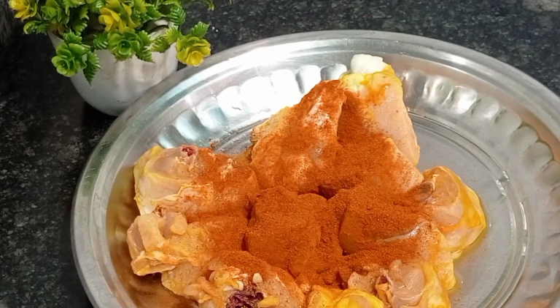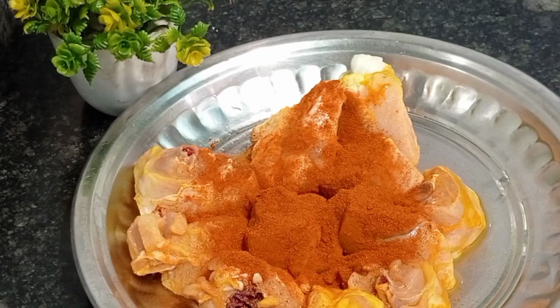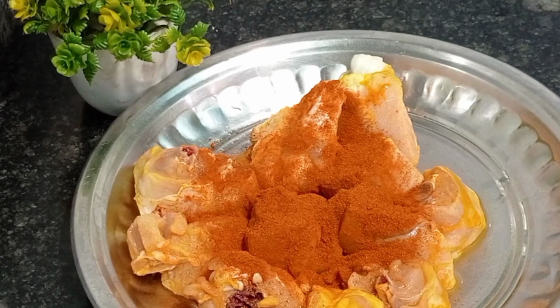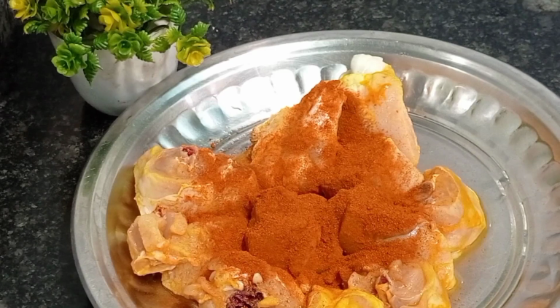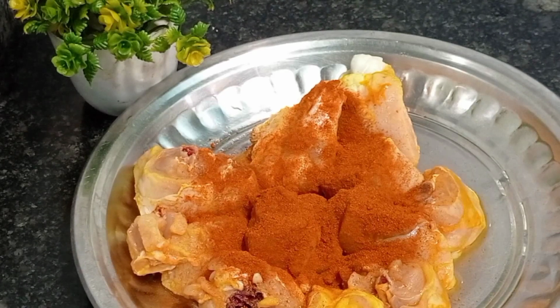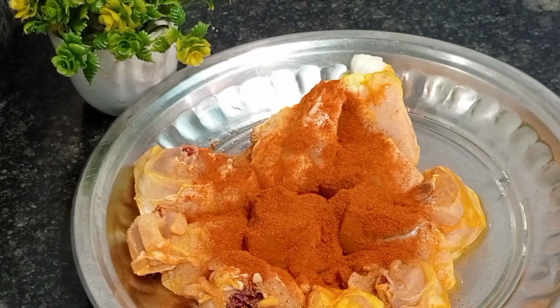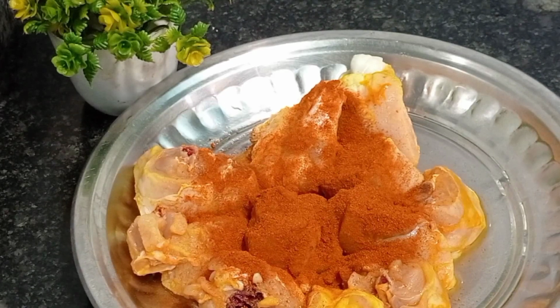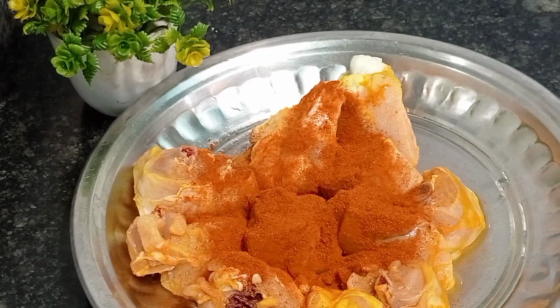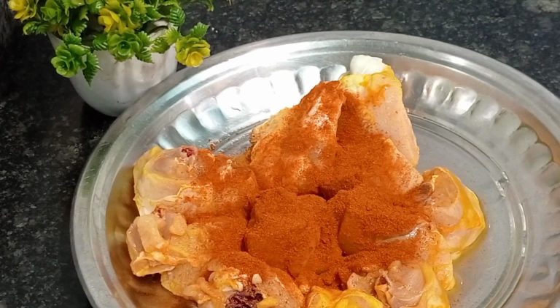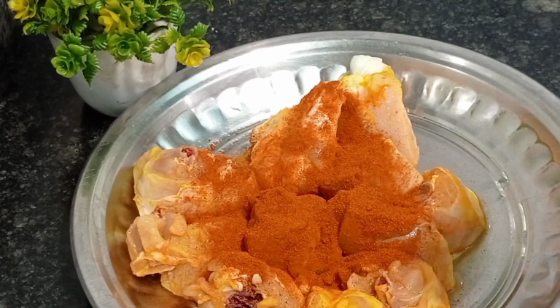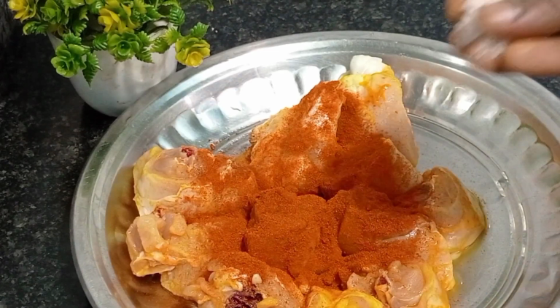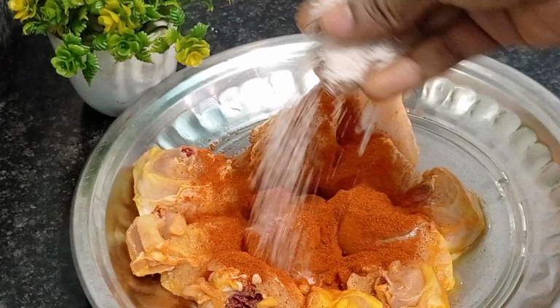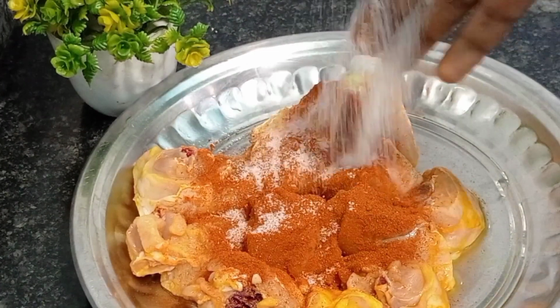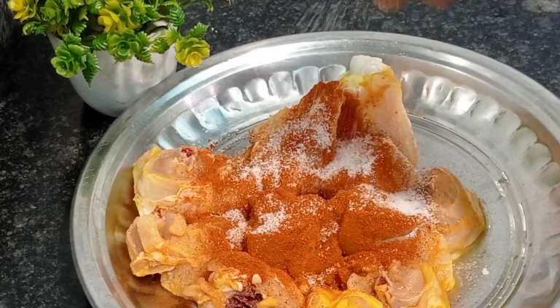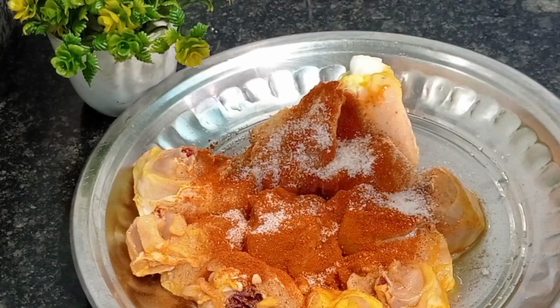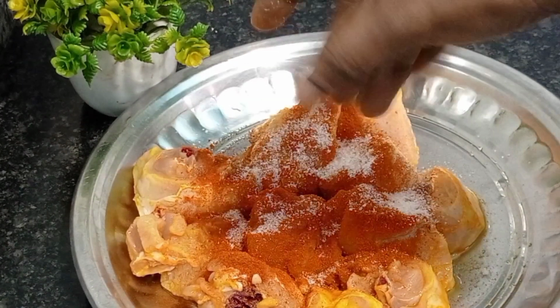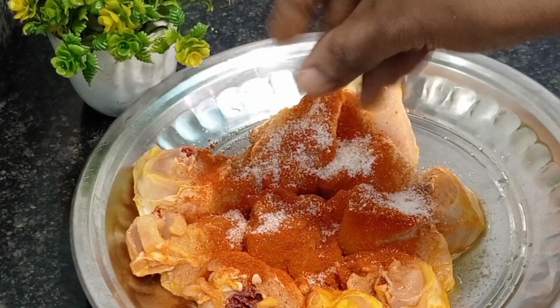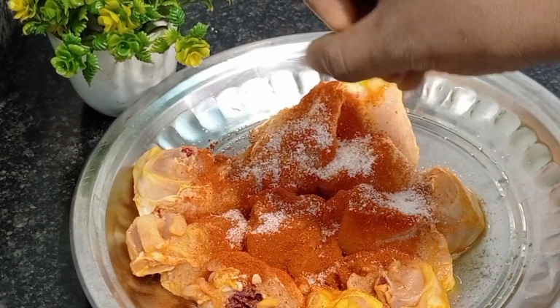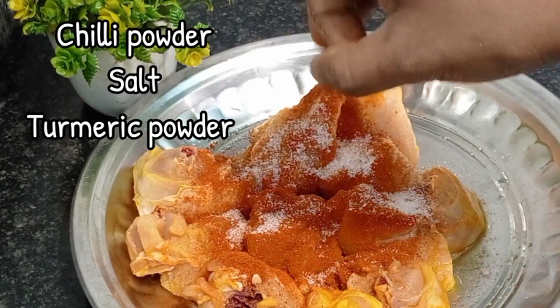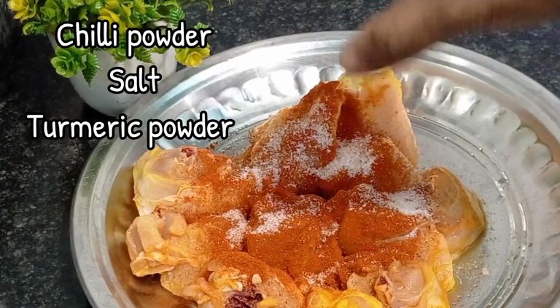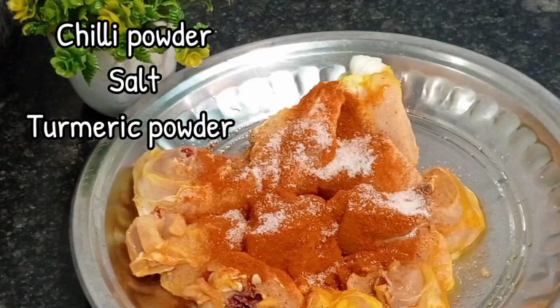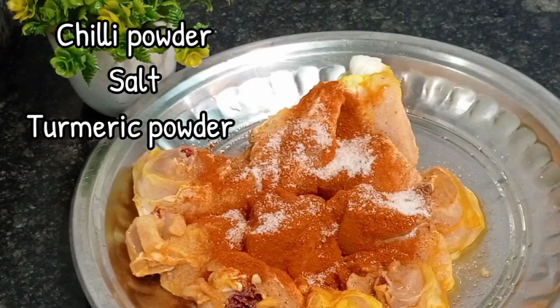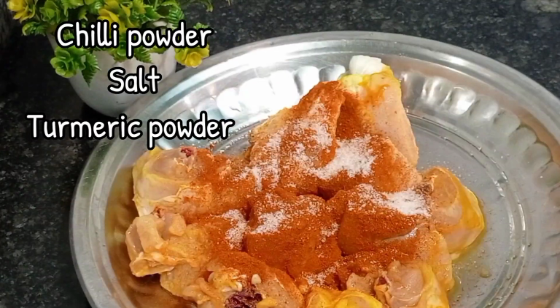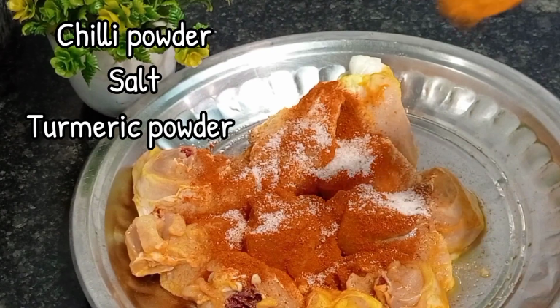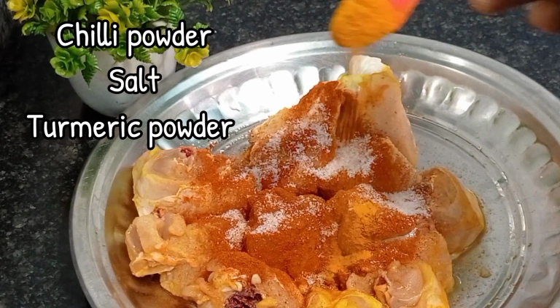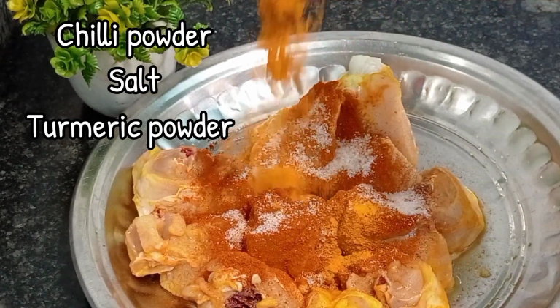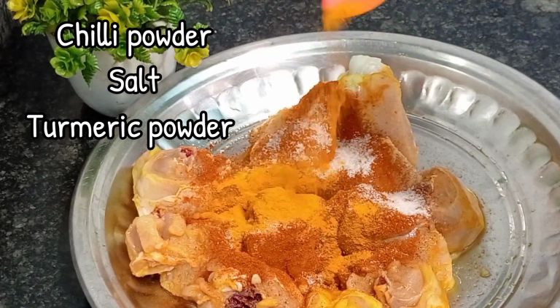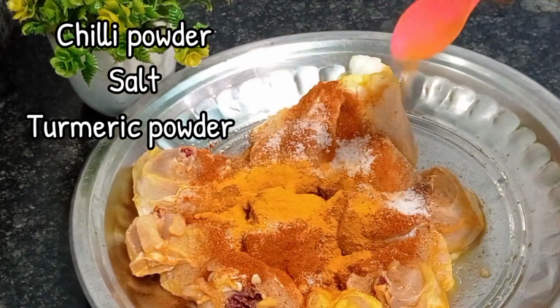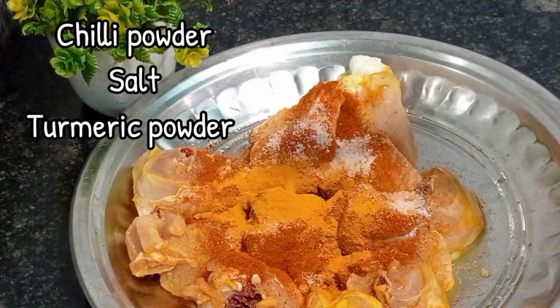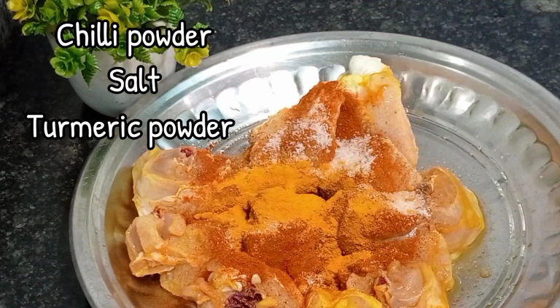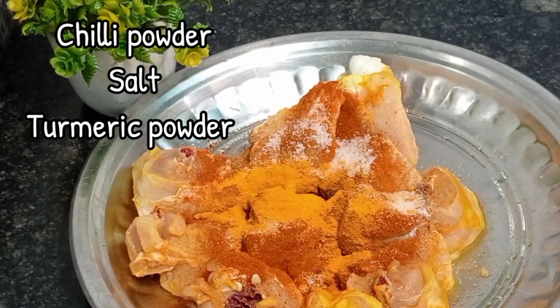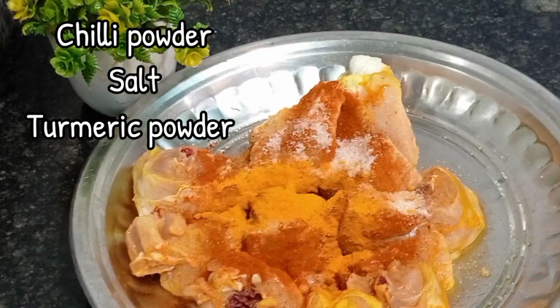Before that we should marinate the chicken with some chili powder, some salt, and also turmeric, and marinate for about half an hour.